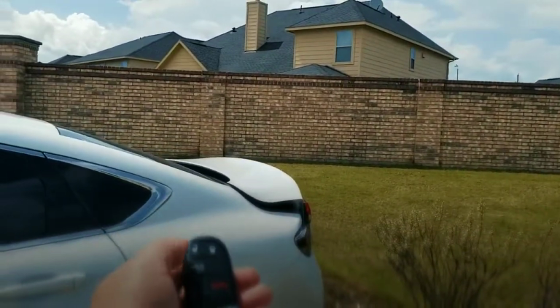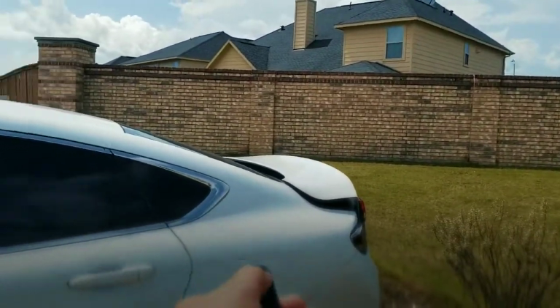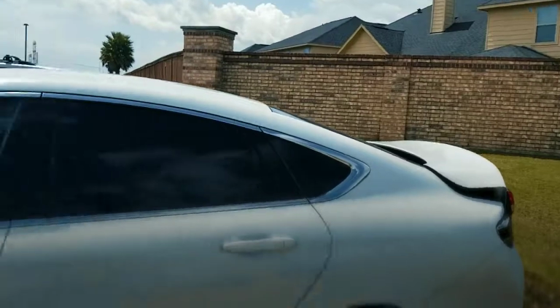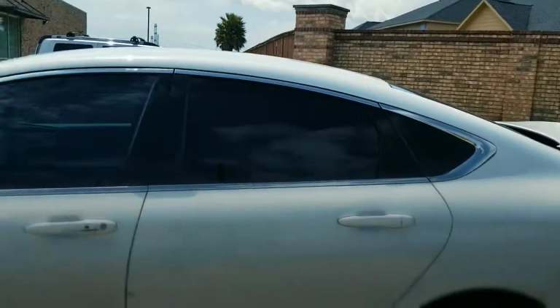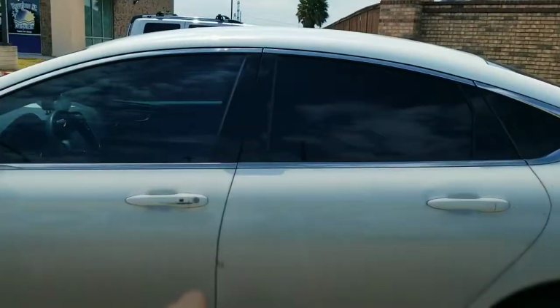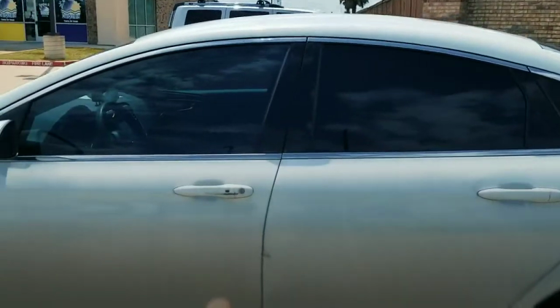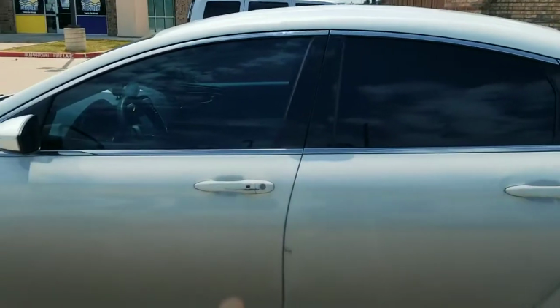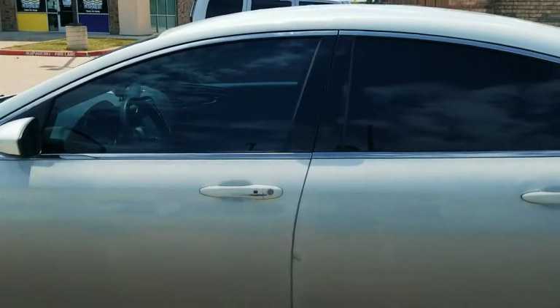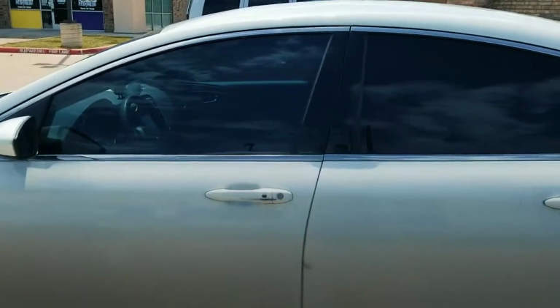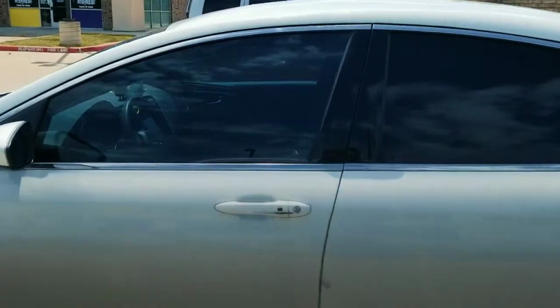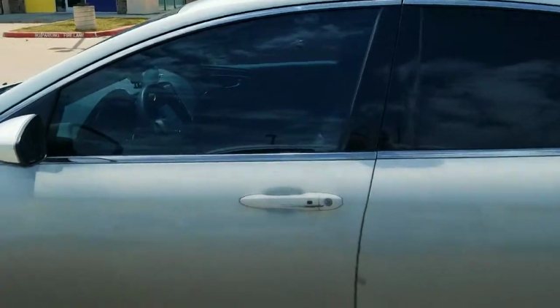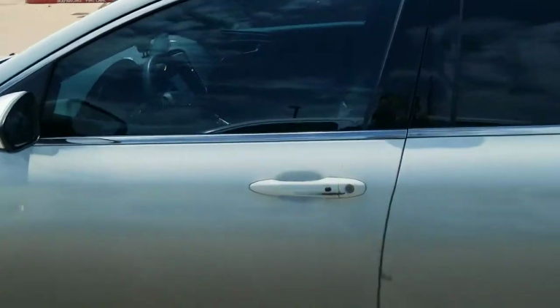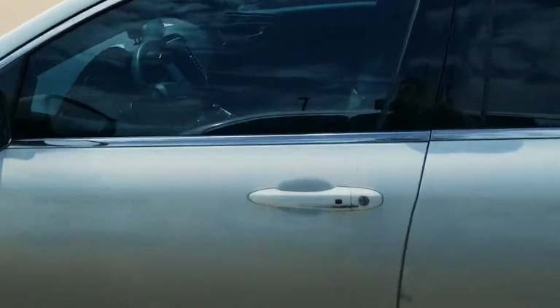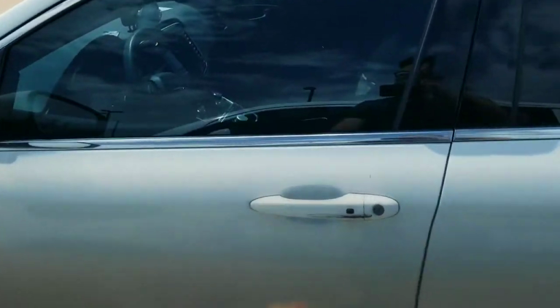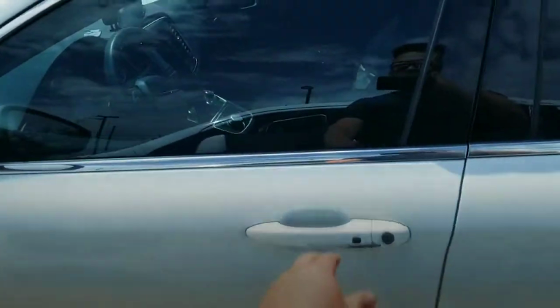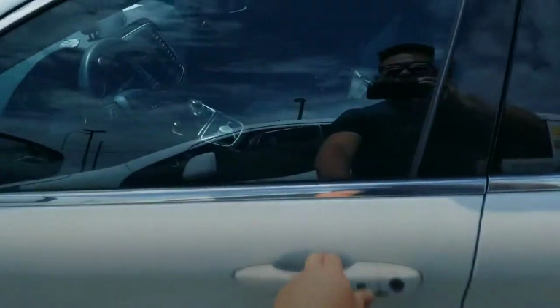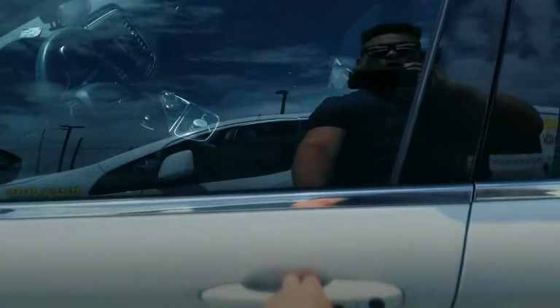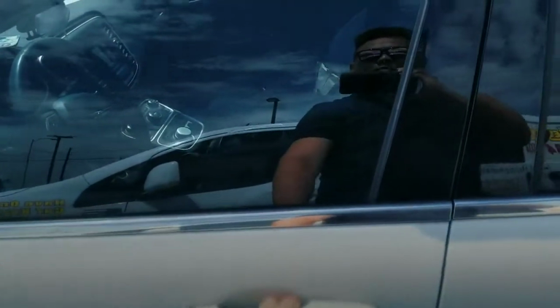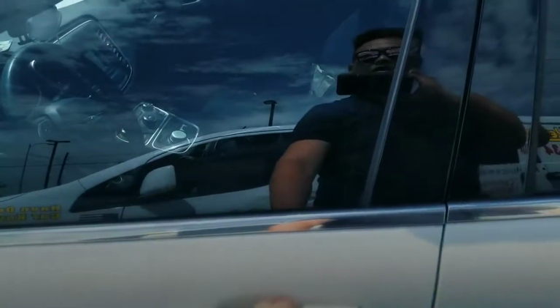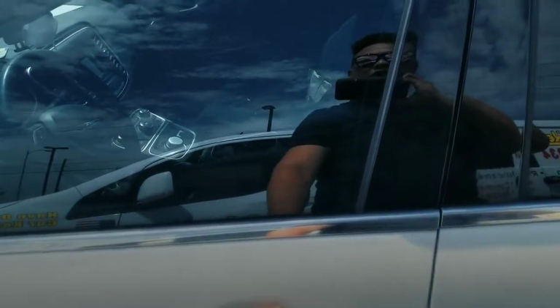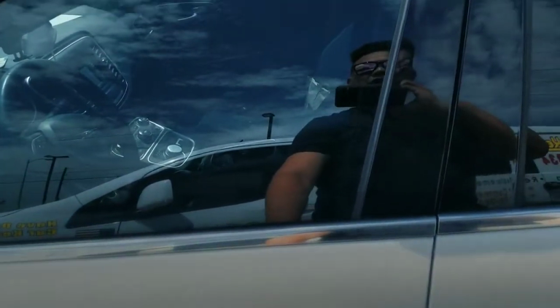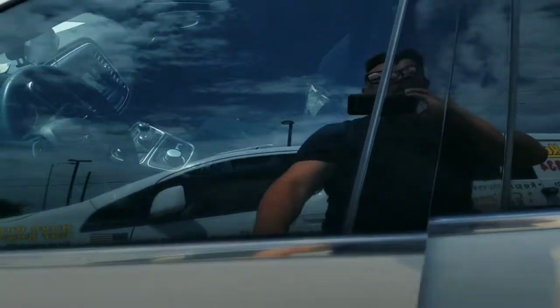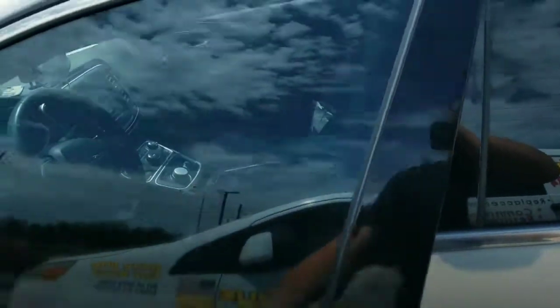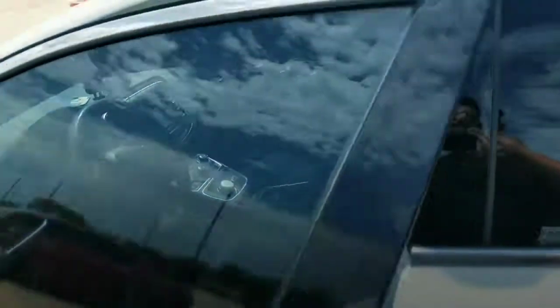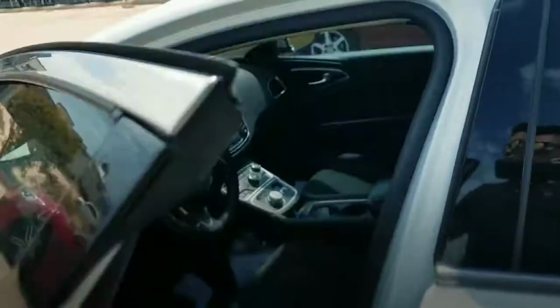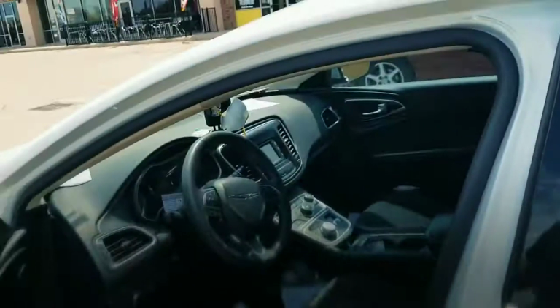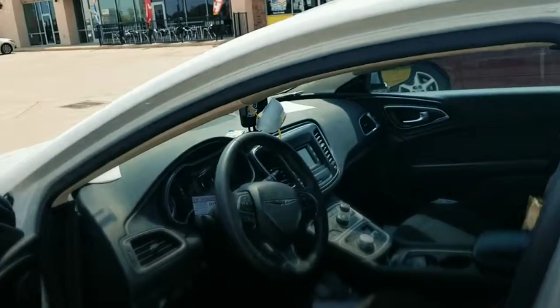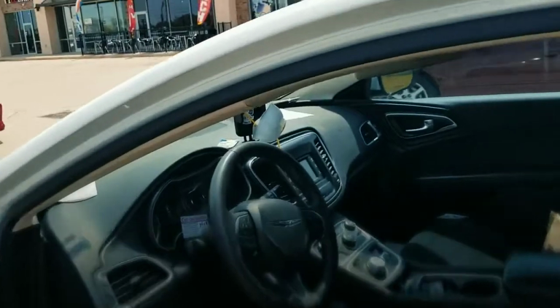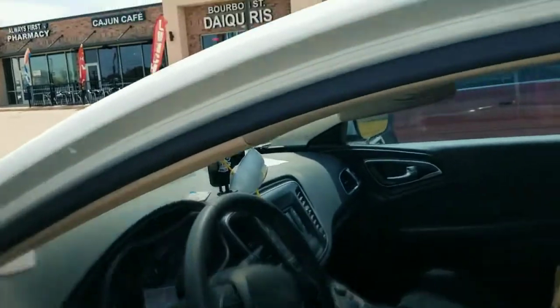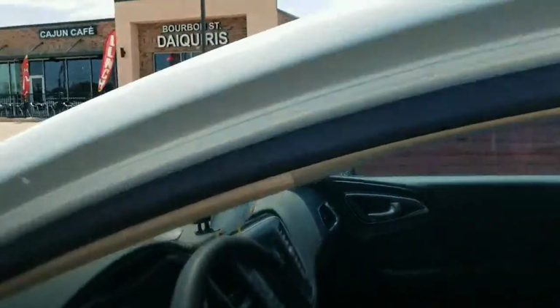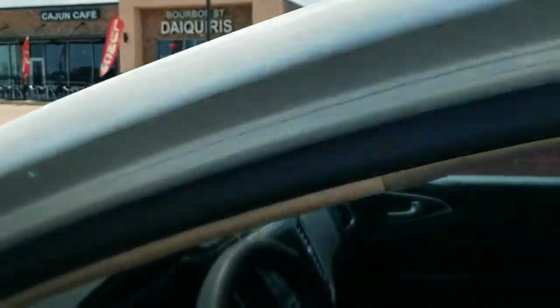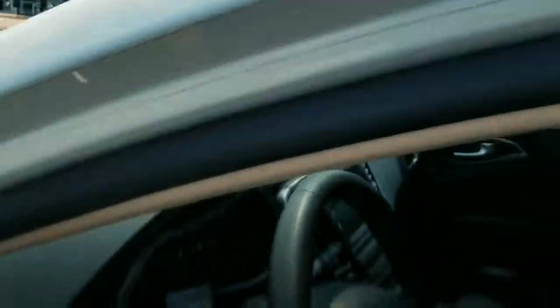Let's go ahead and lock the door. This is a smart key. As you know, you go up to the door, press the unlock button, and the car should automatically open.